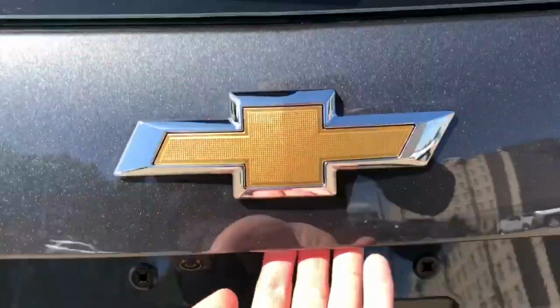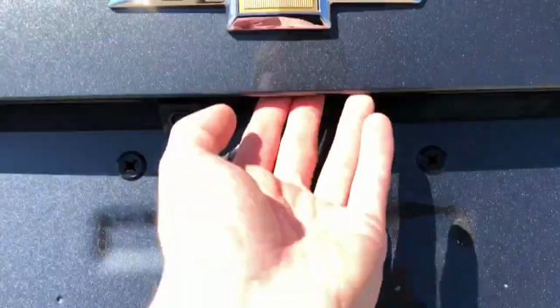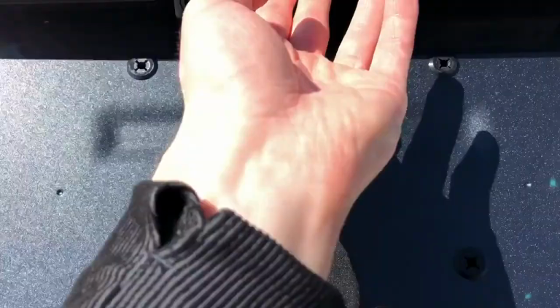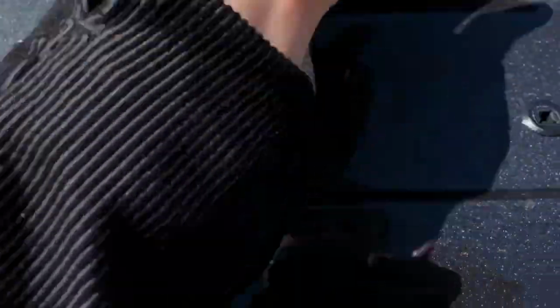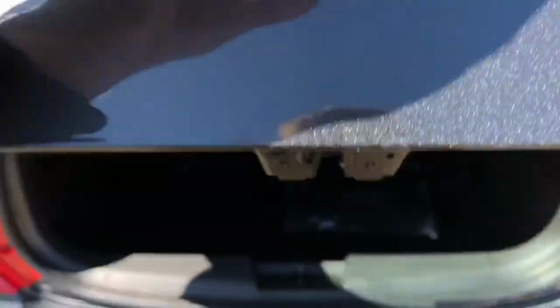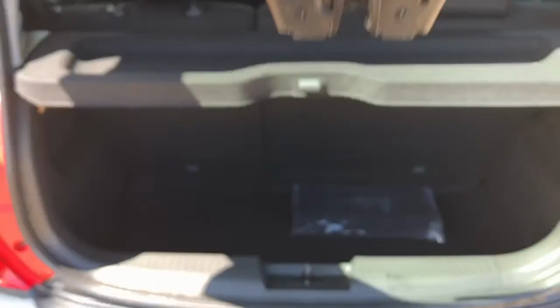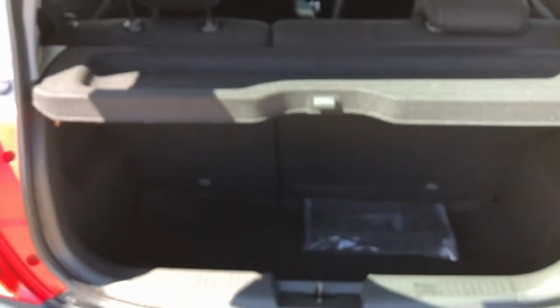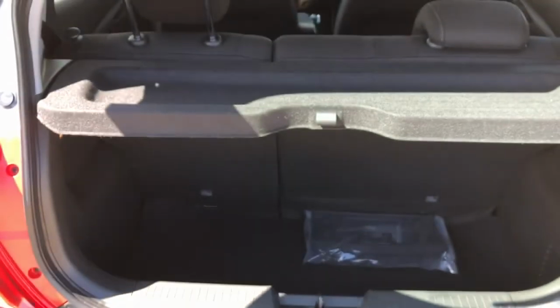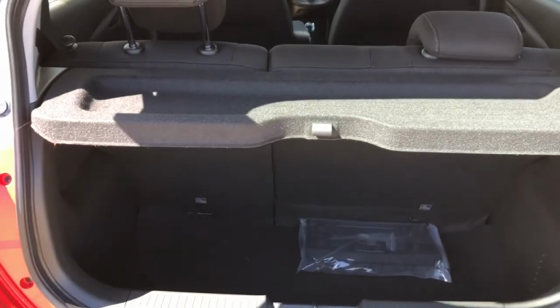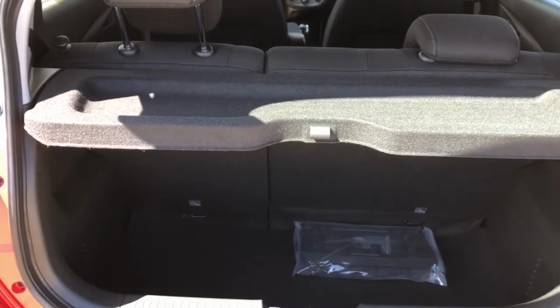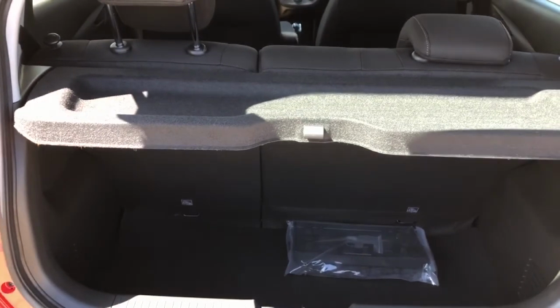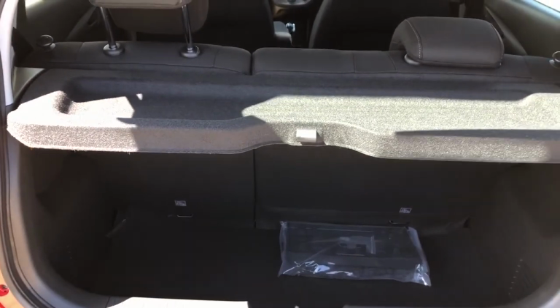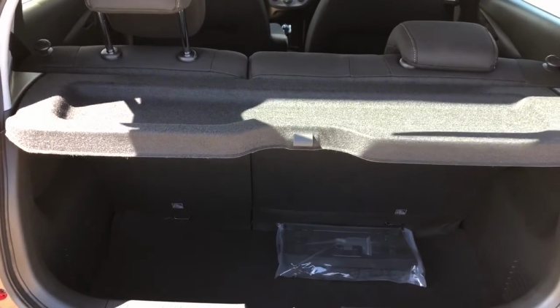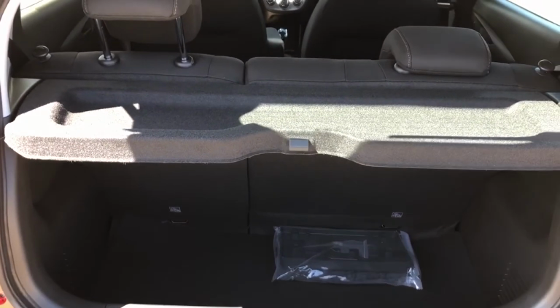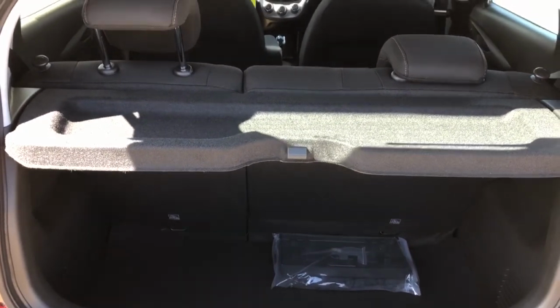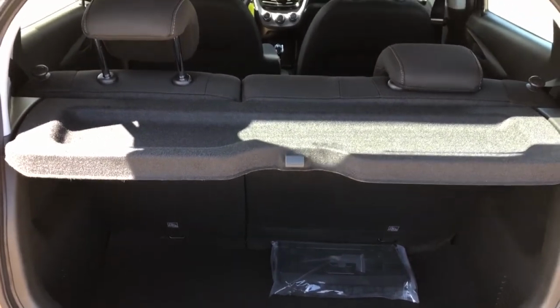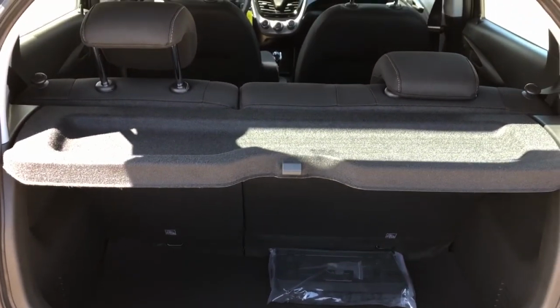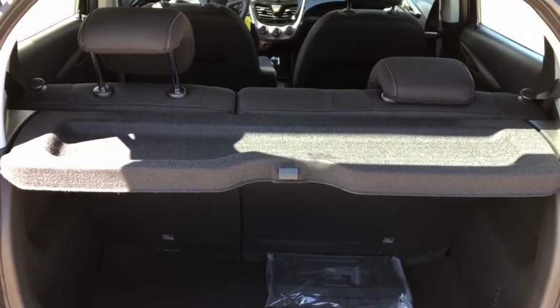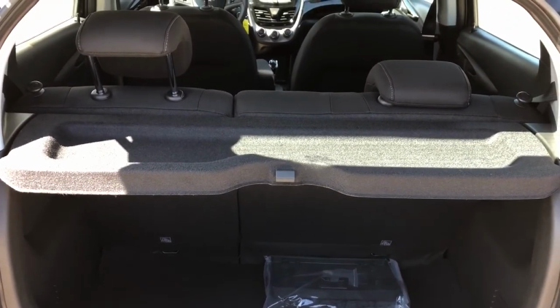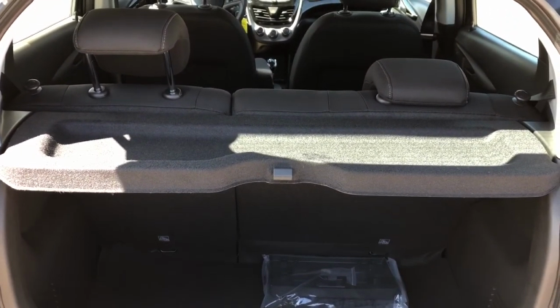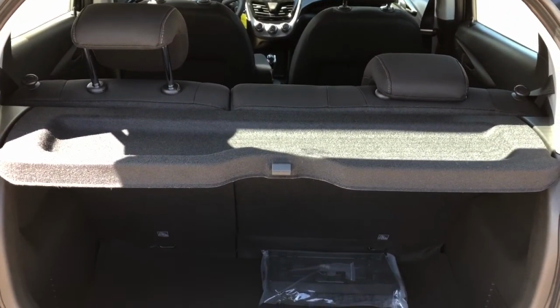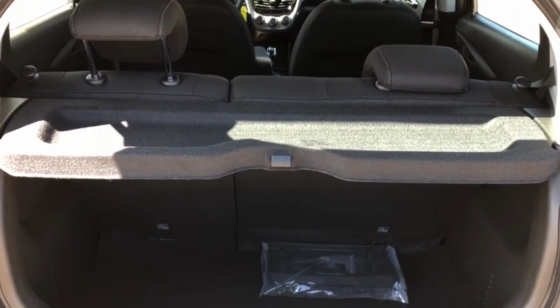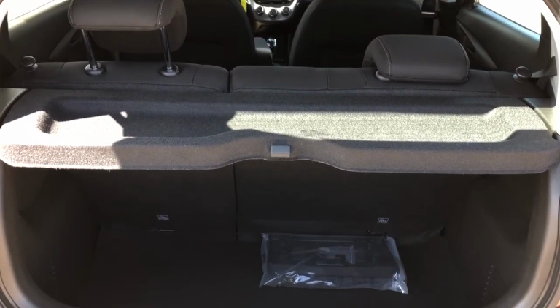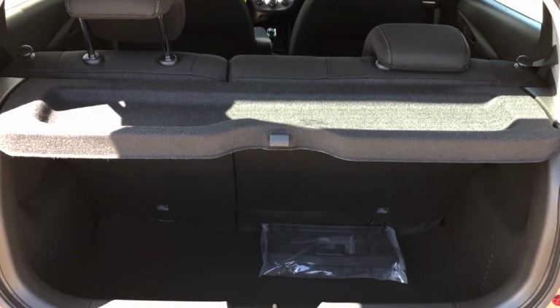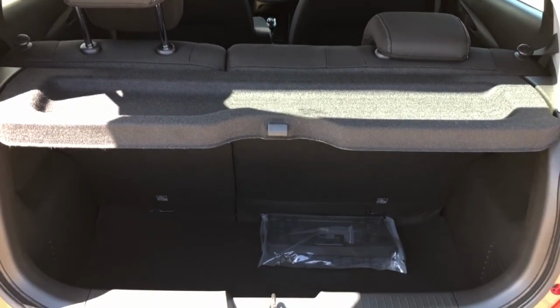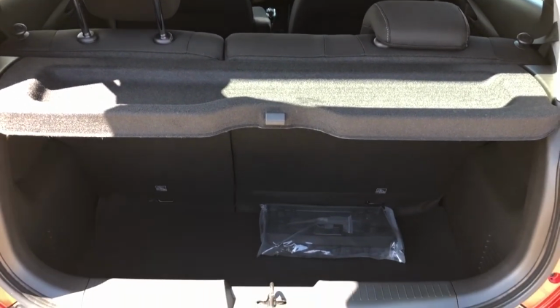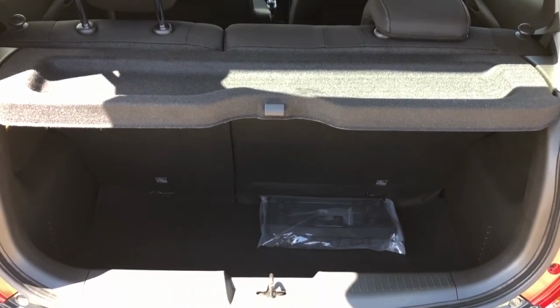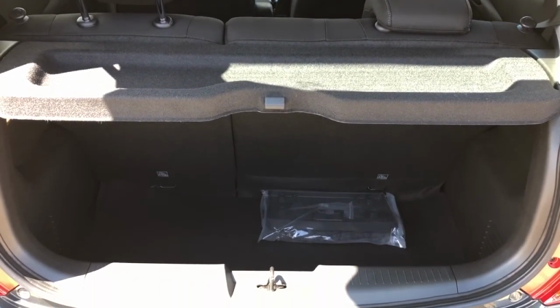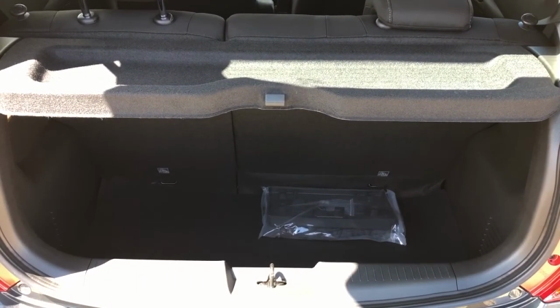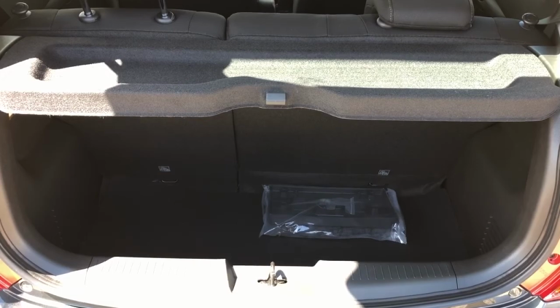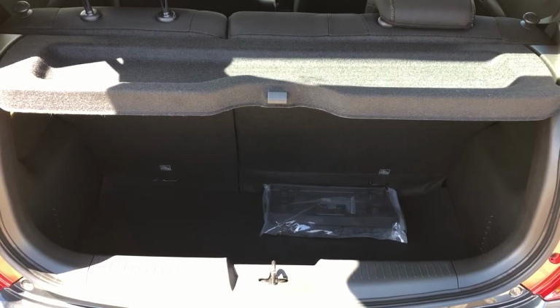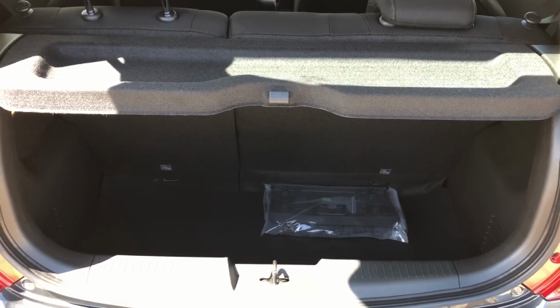Under that we can see our reverse camera. Activating the liftgate, you can see inside we have plenty of storage room, as well as a privacy shelf.